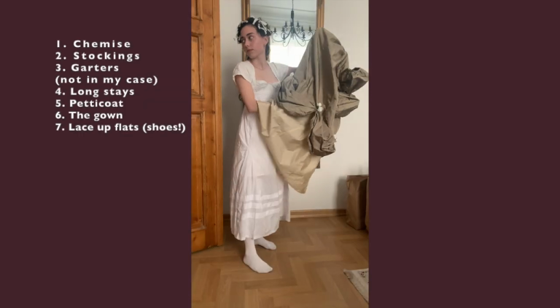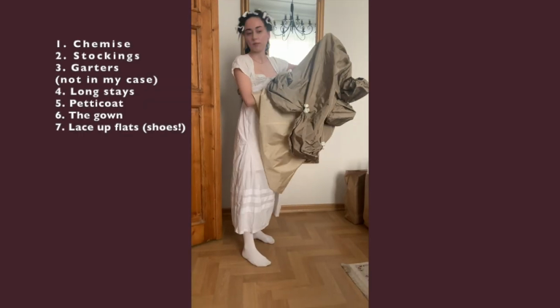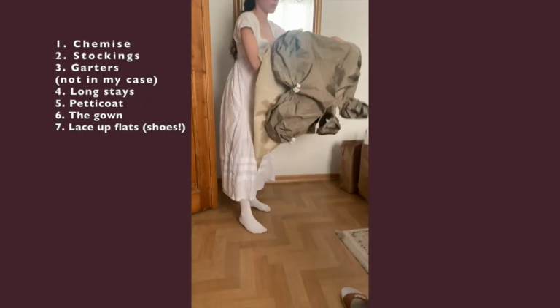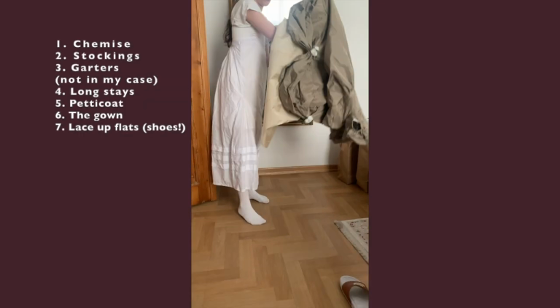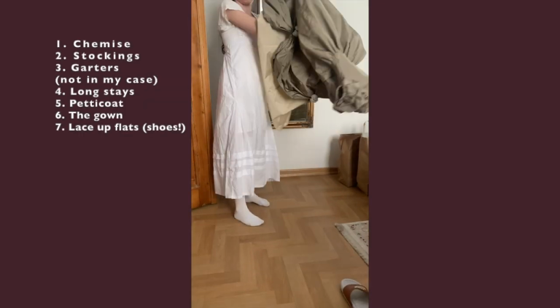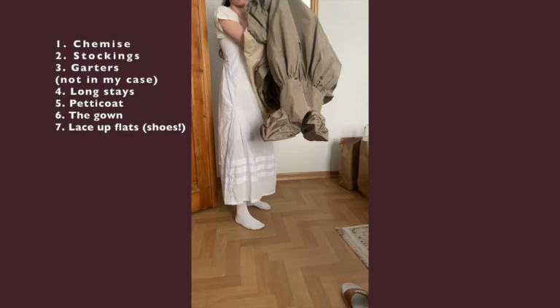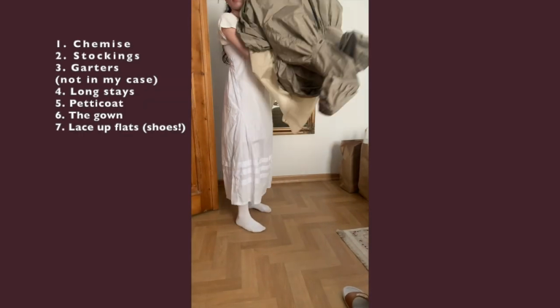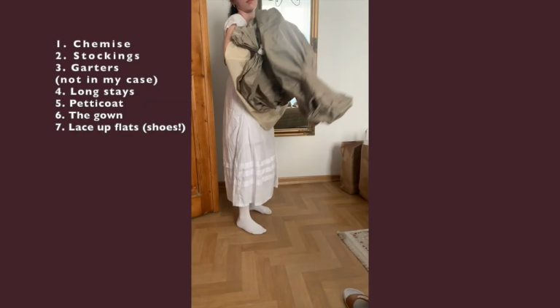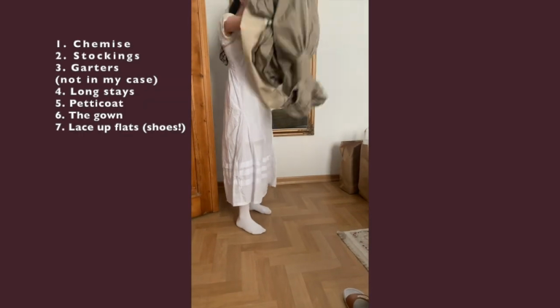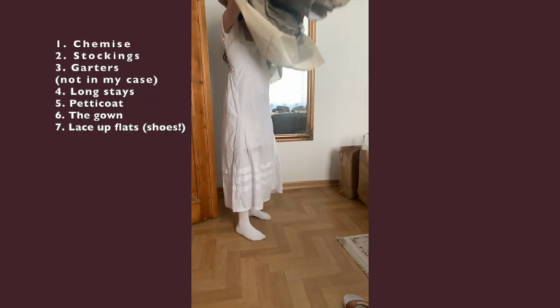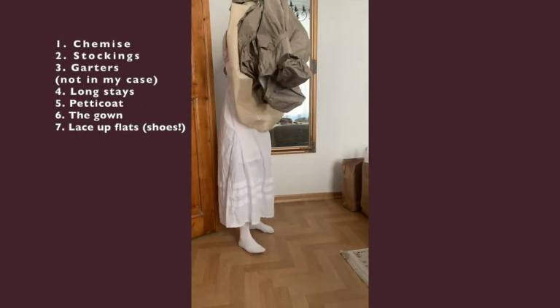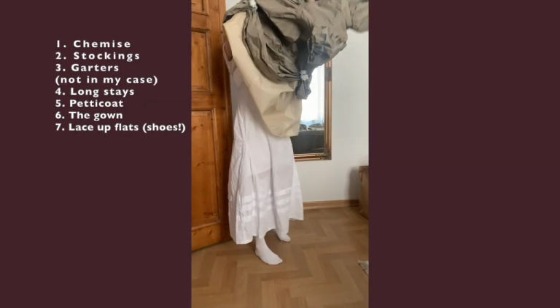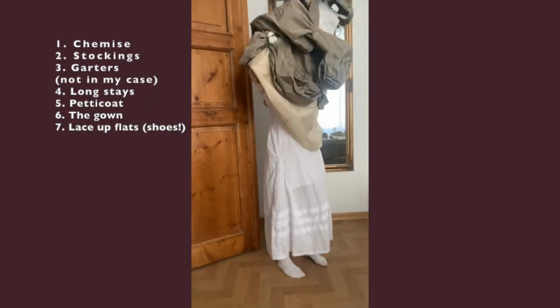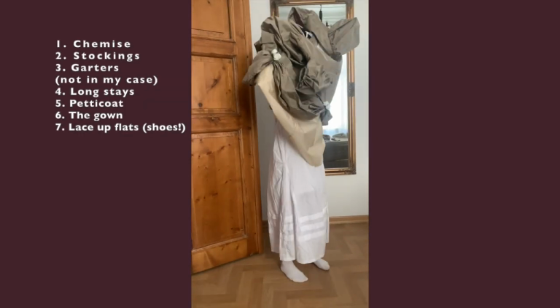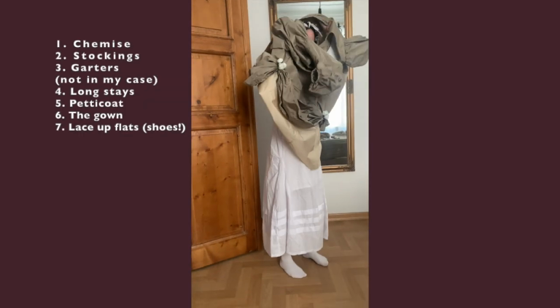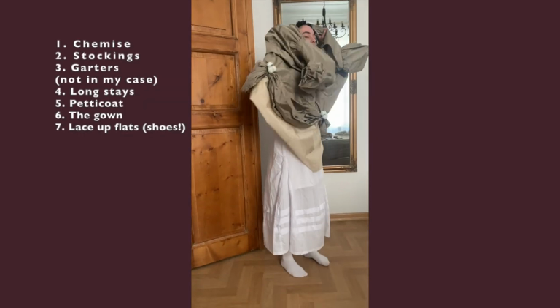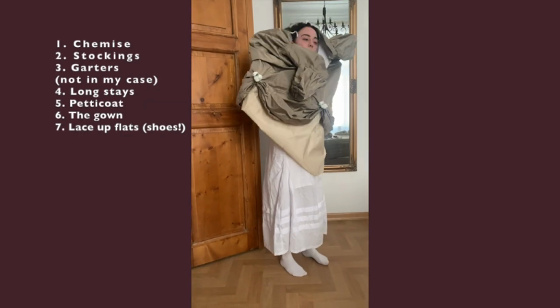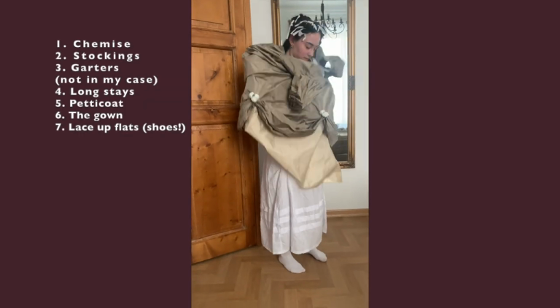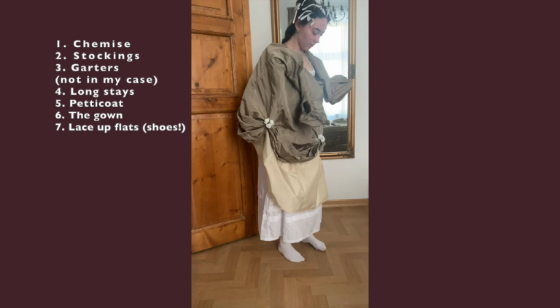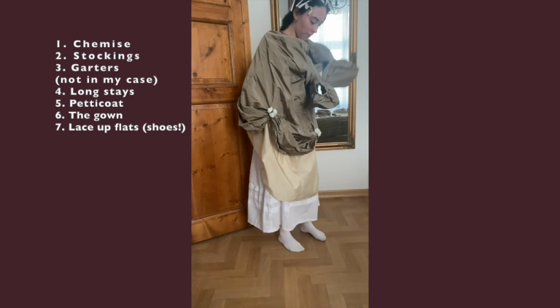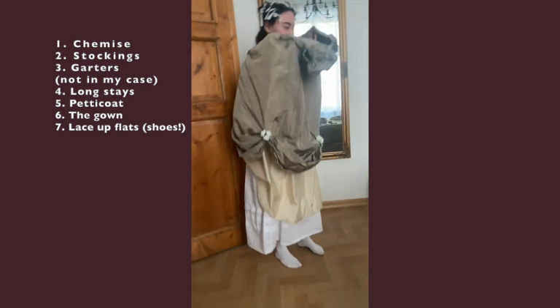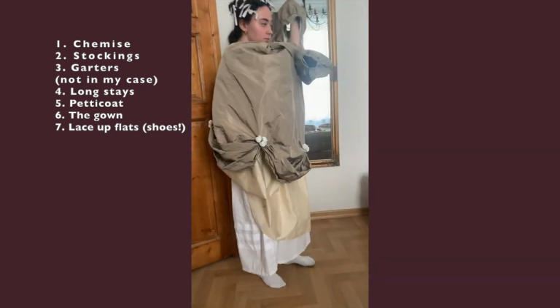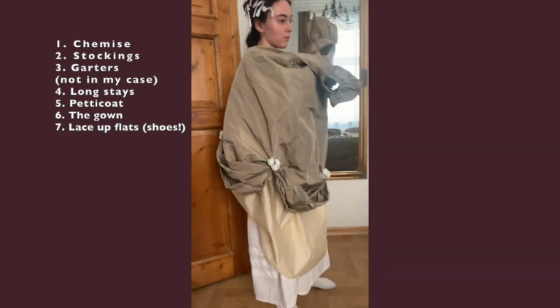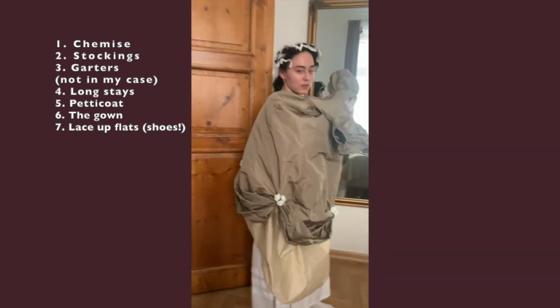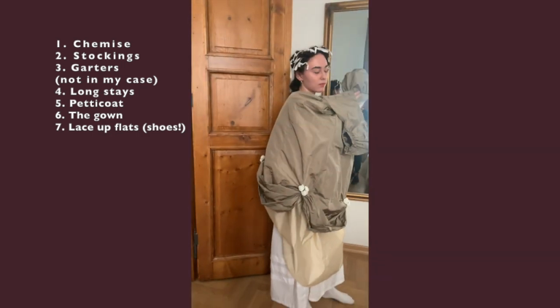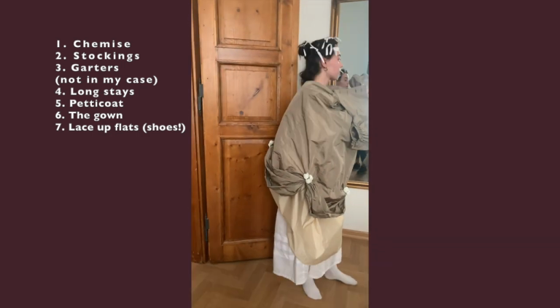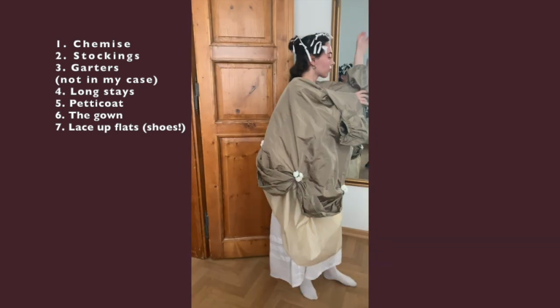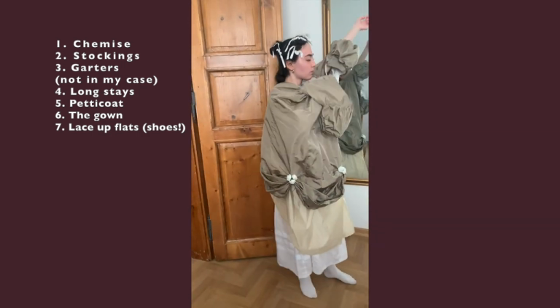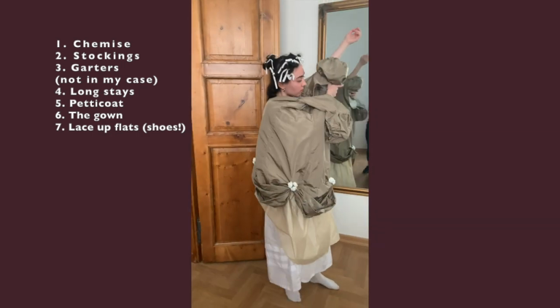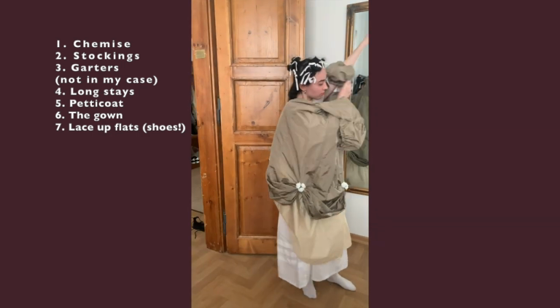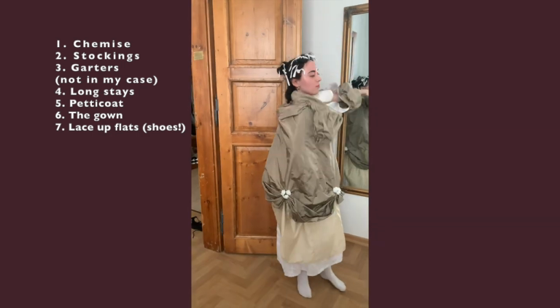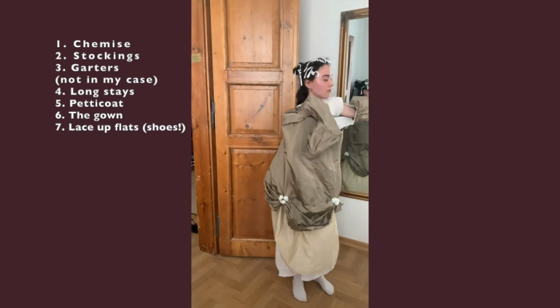And the final dress. I needed help with buttoning the buttons in the back.